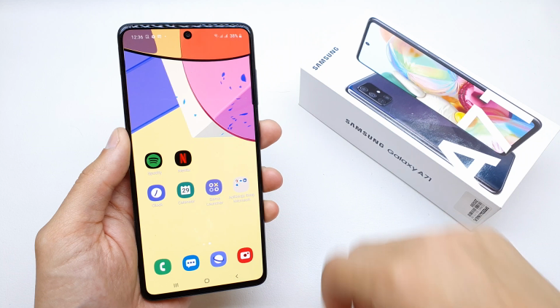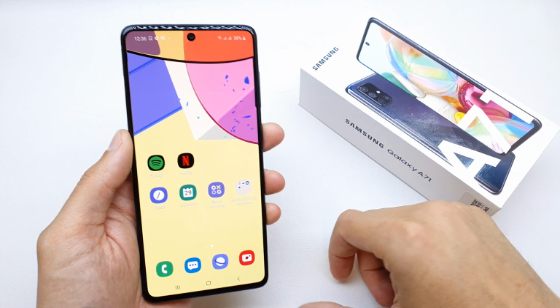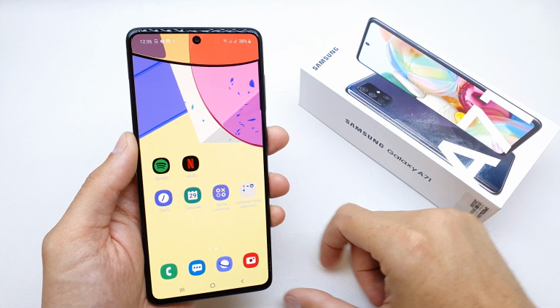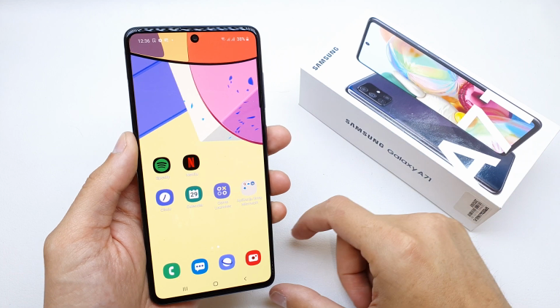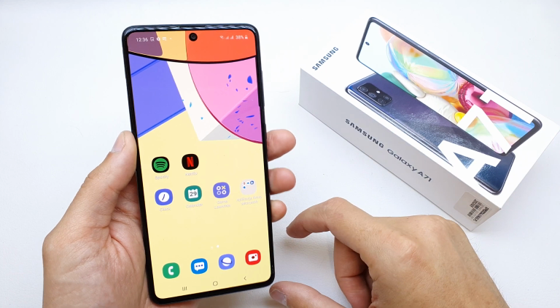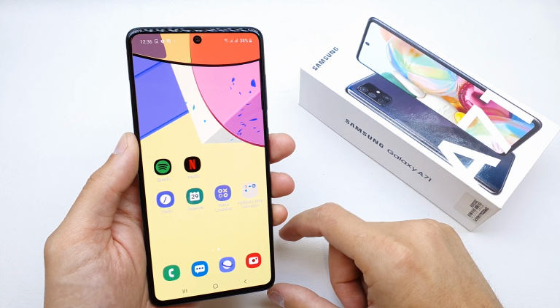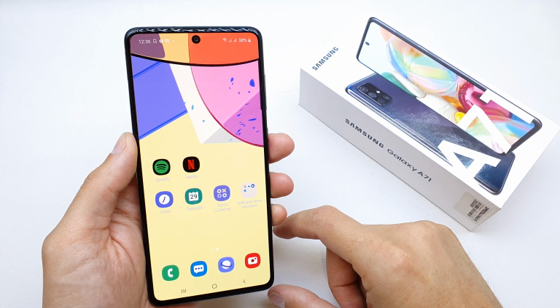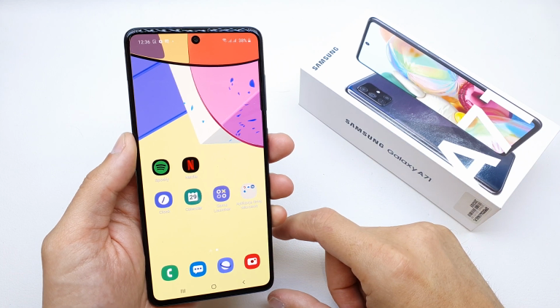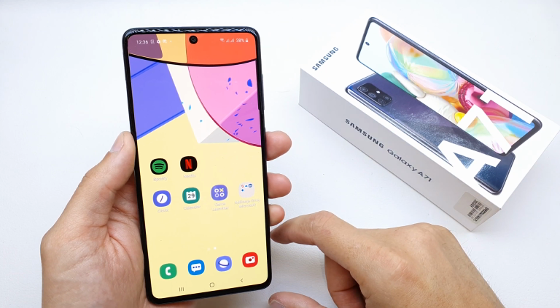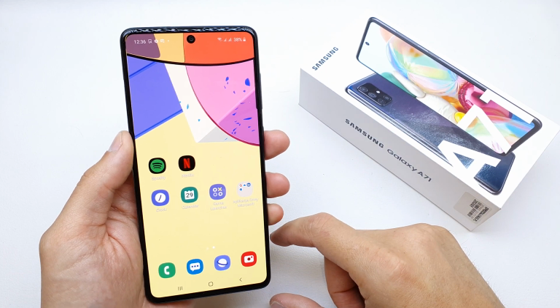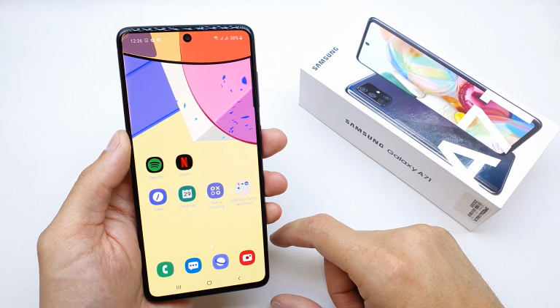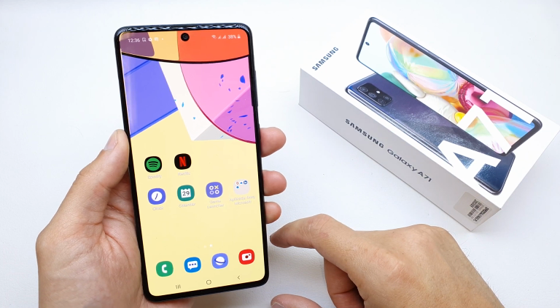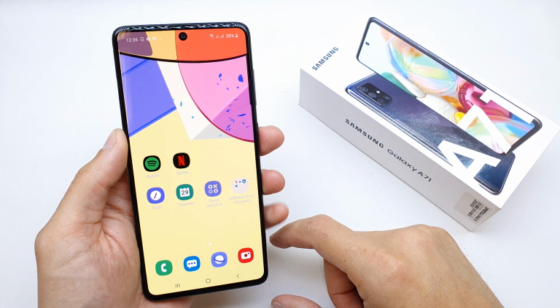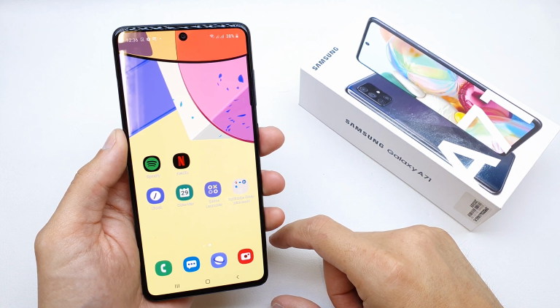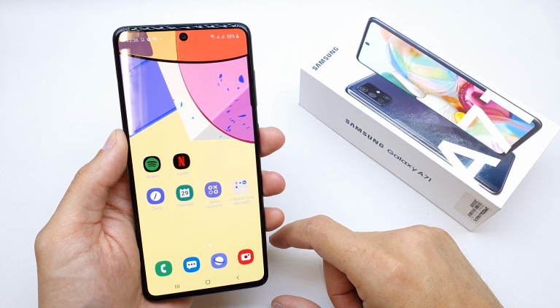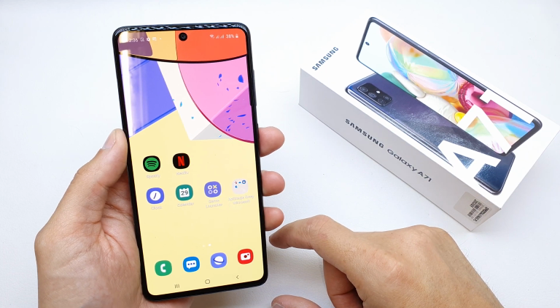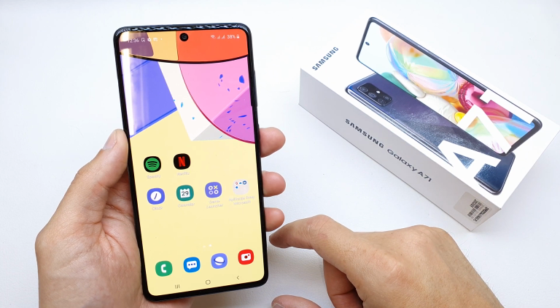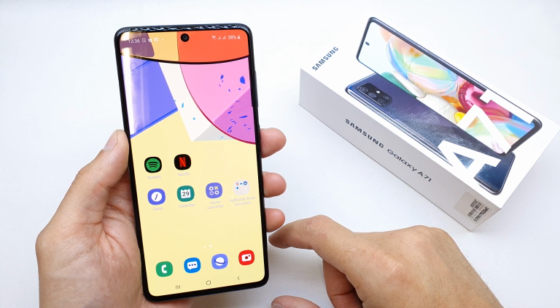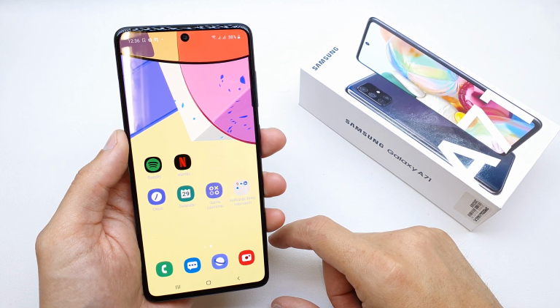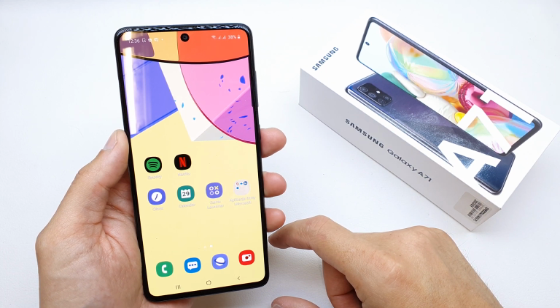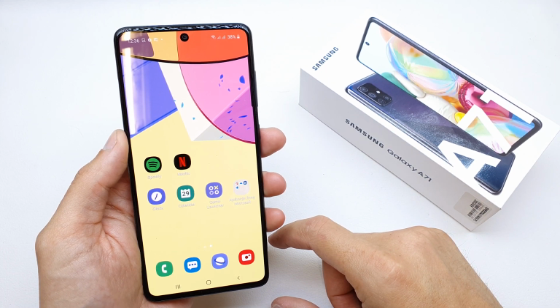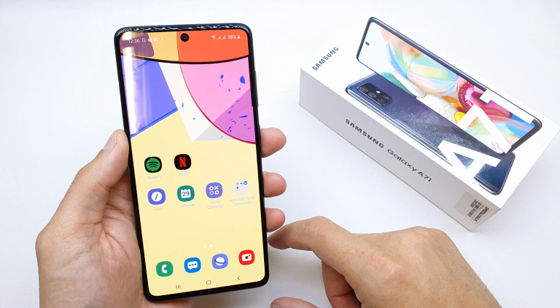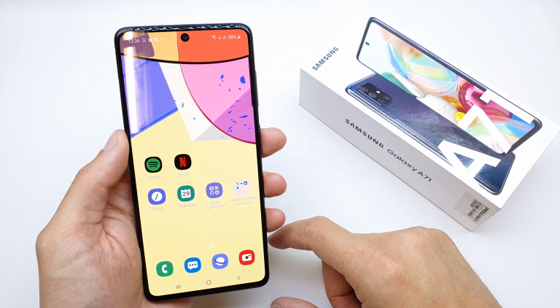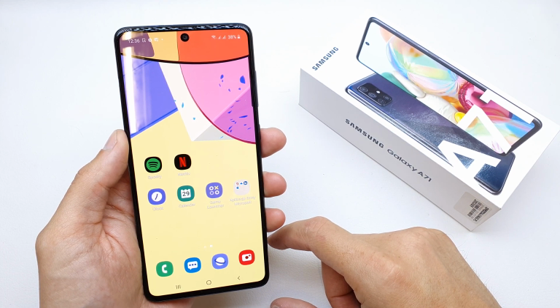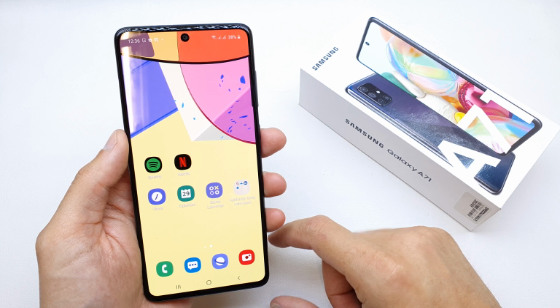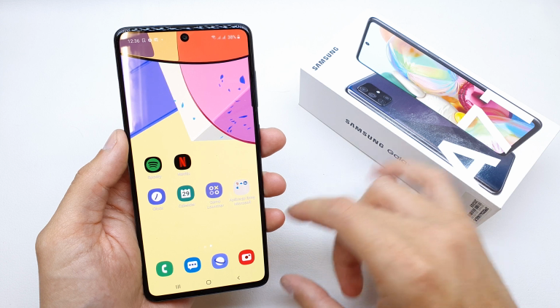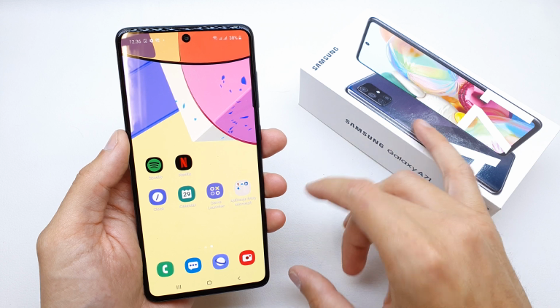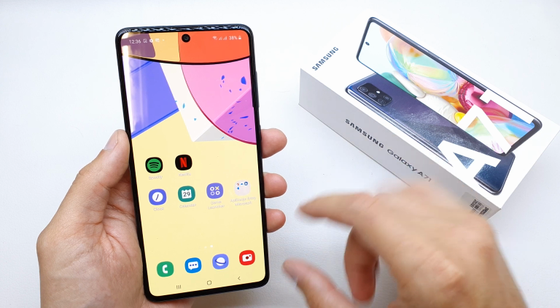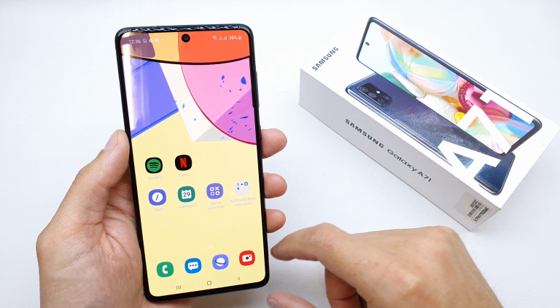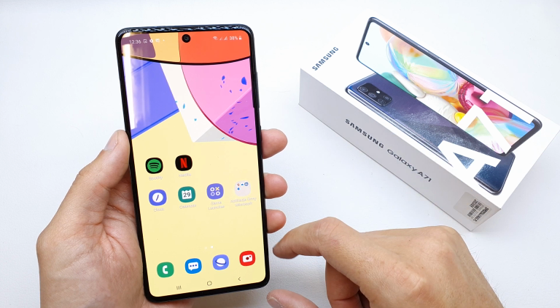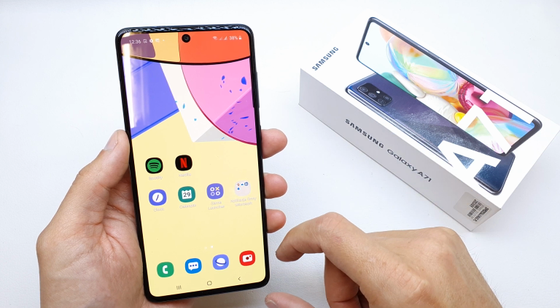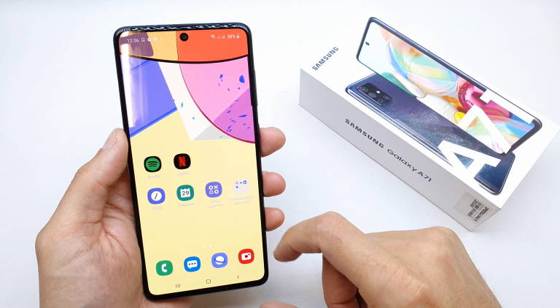Hi, welcome back on the do-it-yourself channel. Today I'm going to show you how to enable the Smart Lock in your Samsung A71.